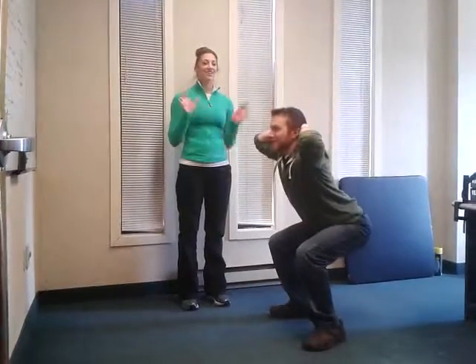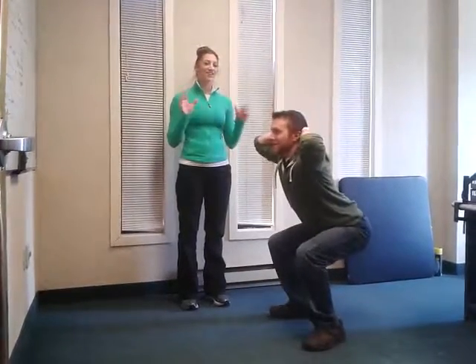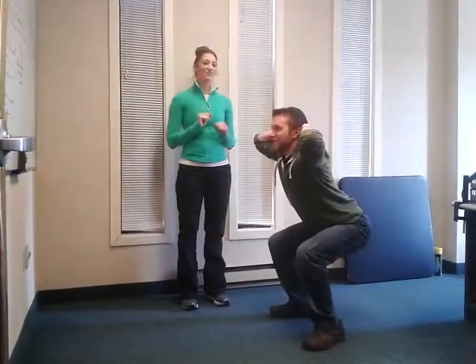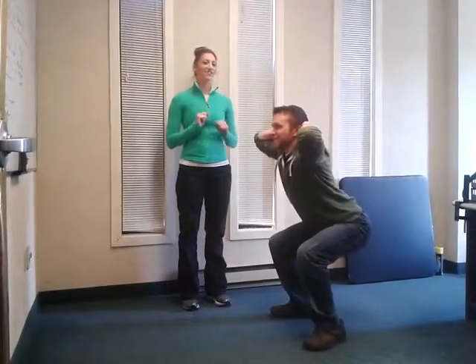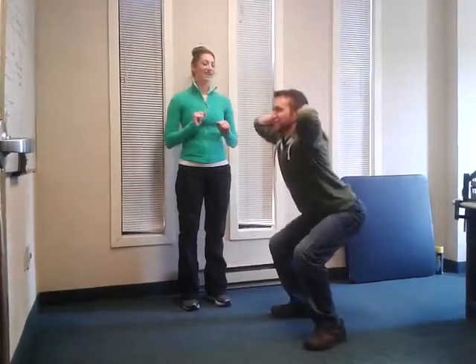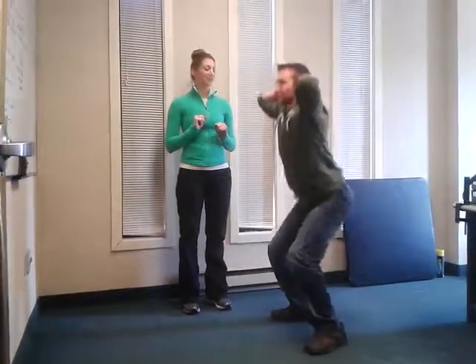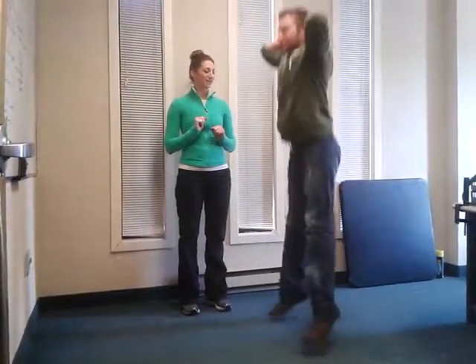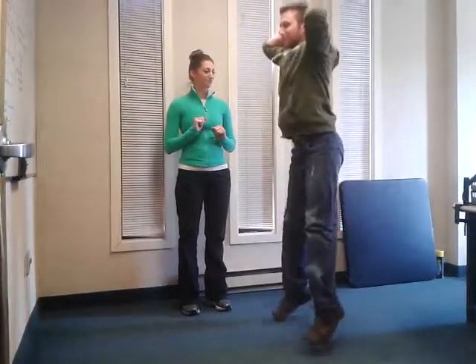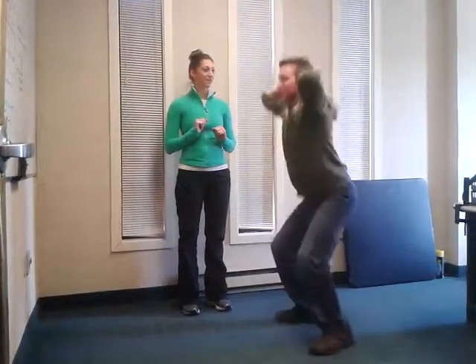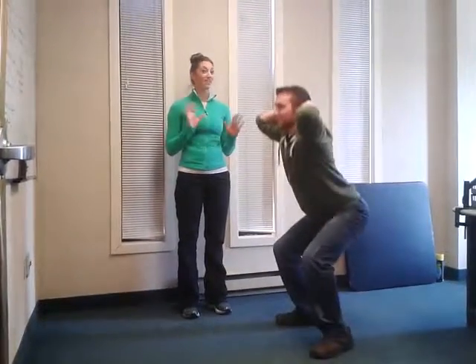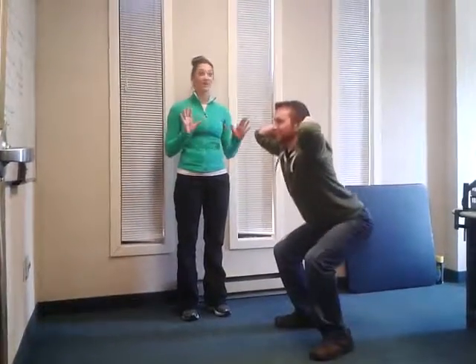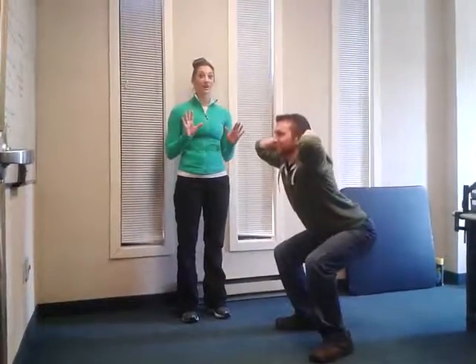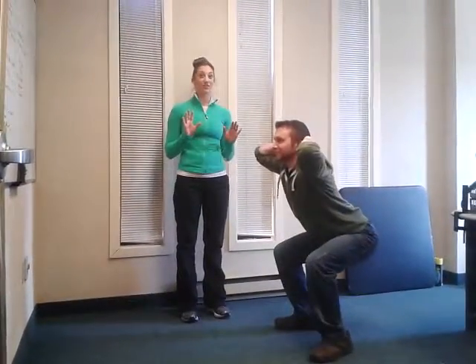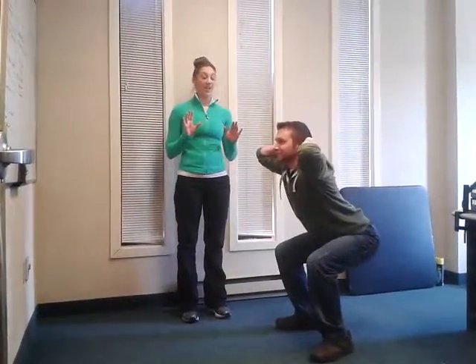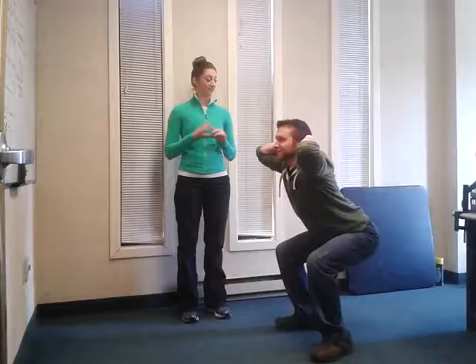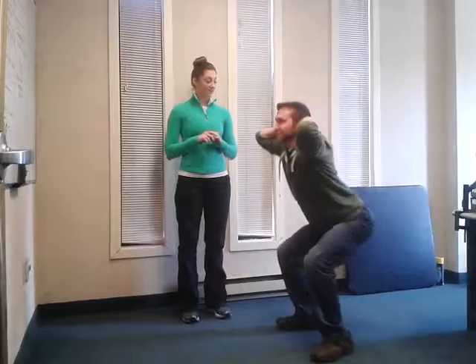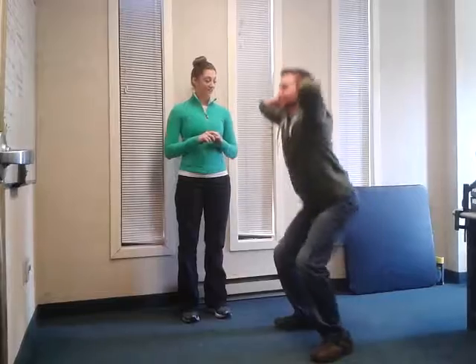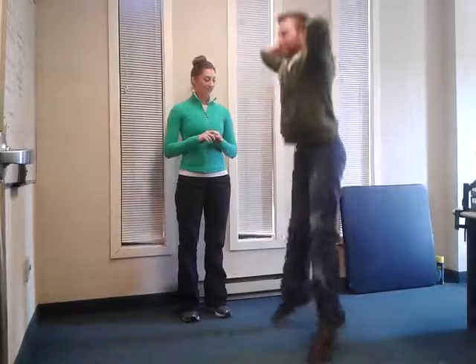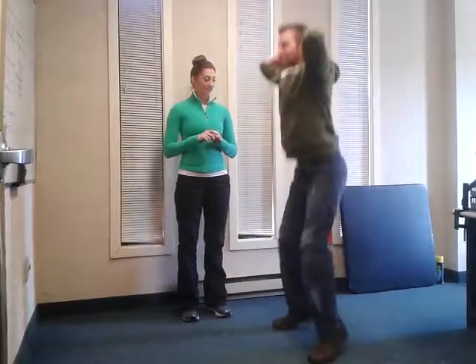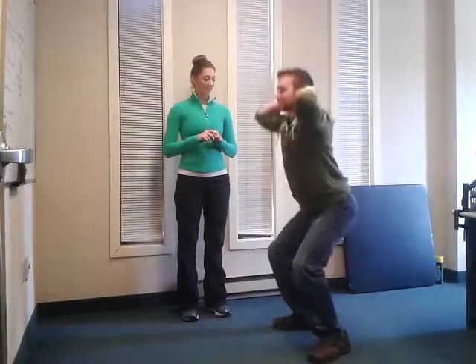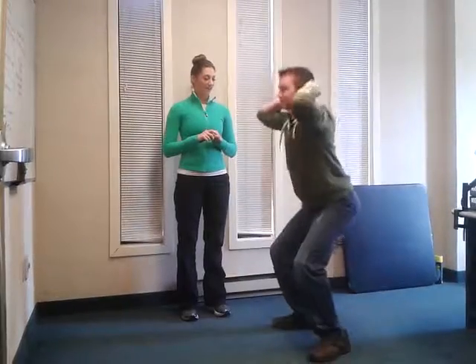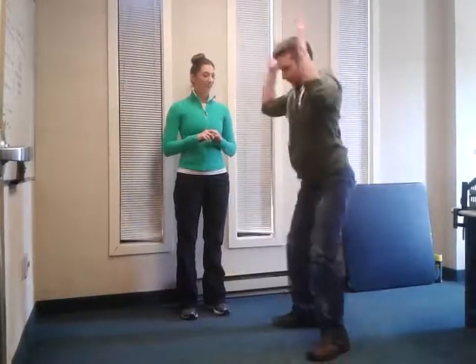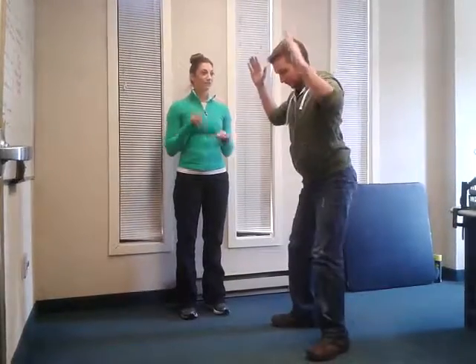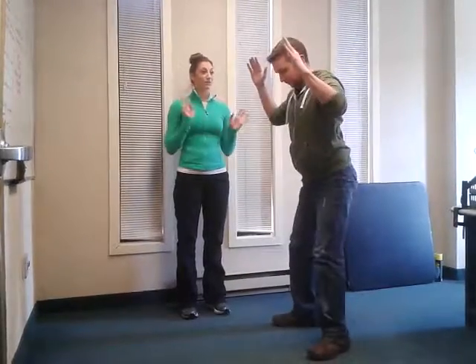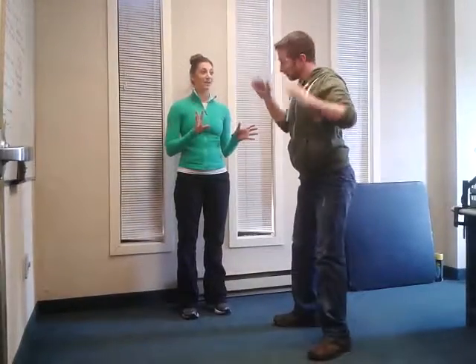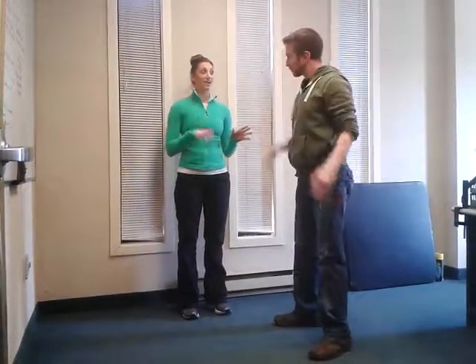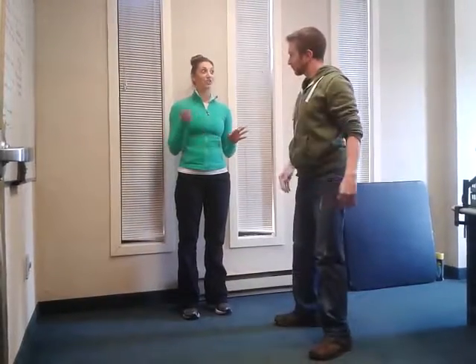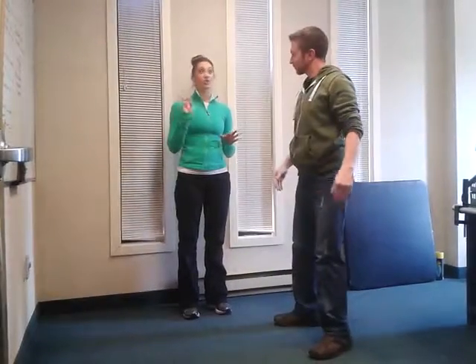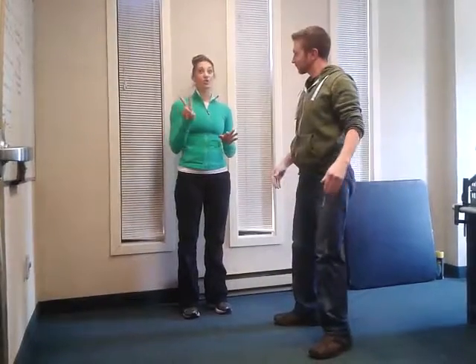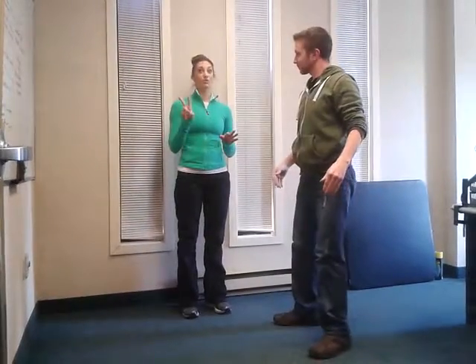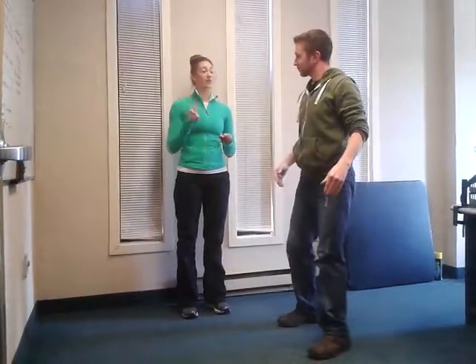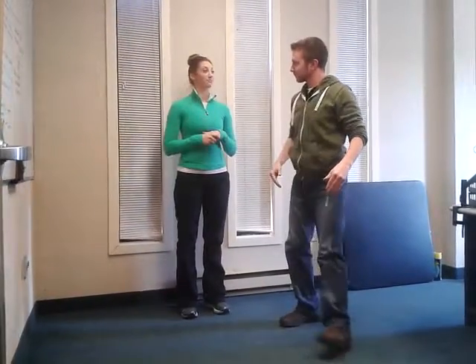You're going to repeat this 10 times, take a 15 second break in between, and then do another 10. After you've completed that, do it 2 more times.